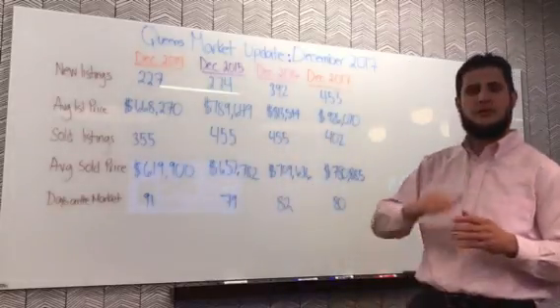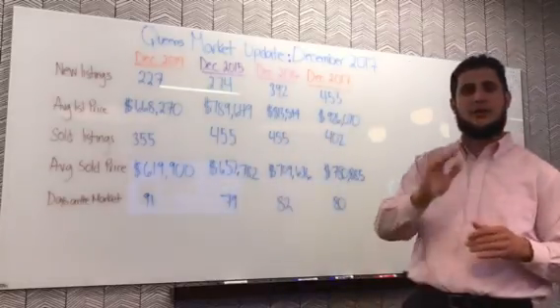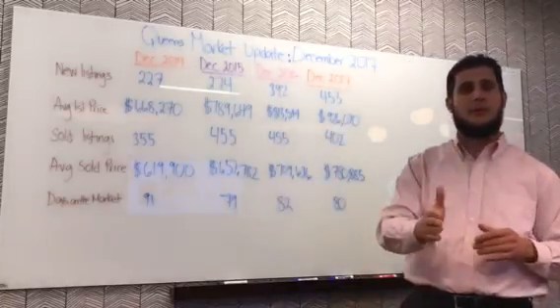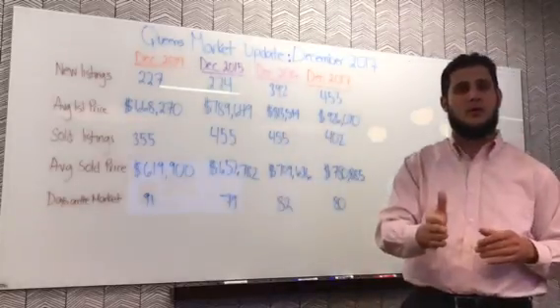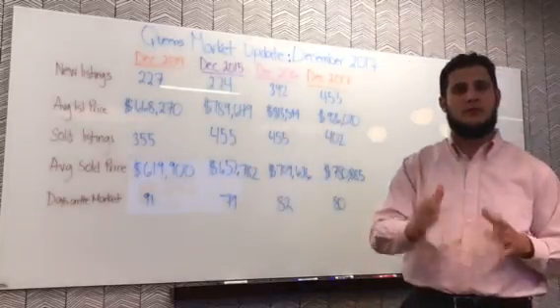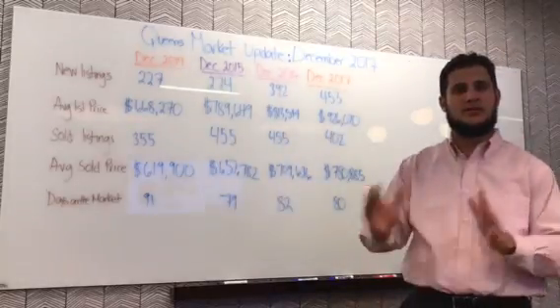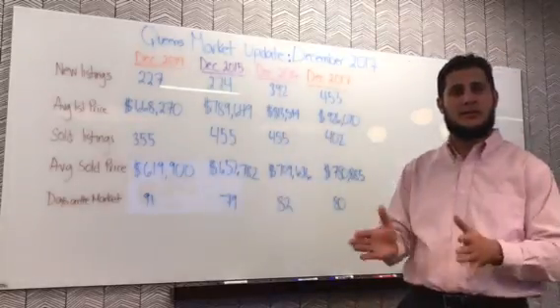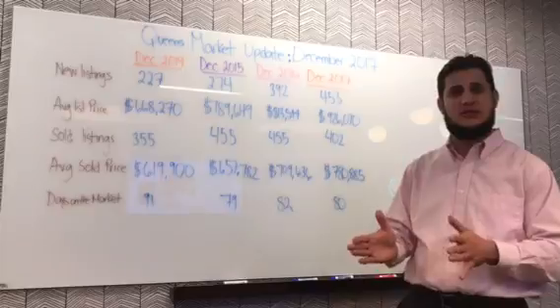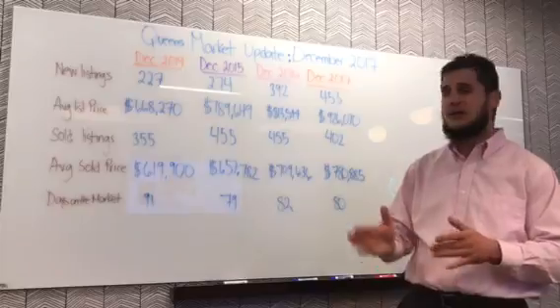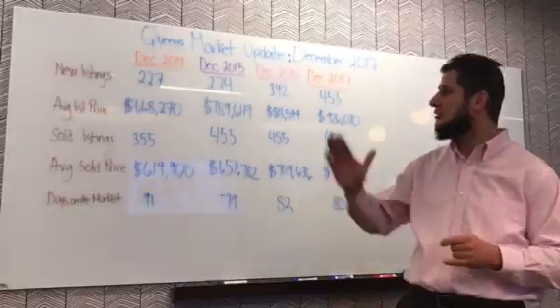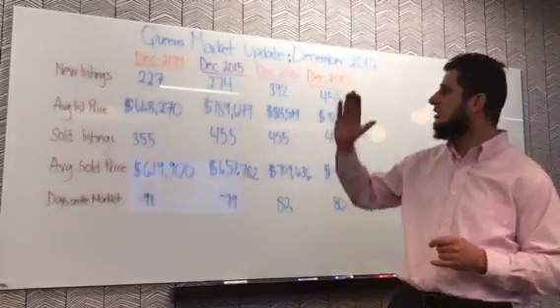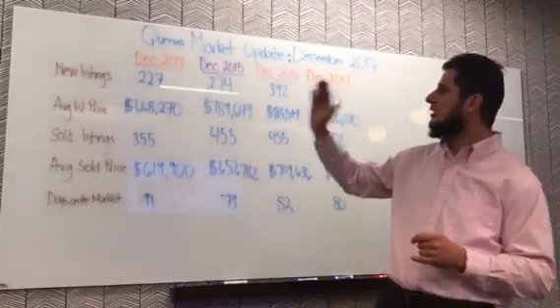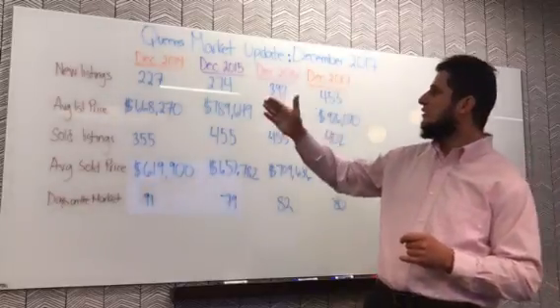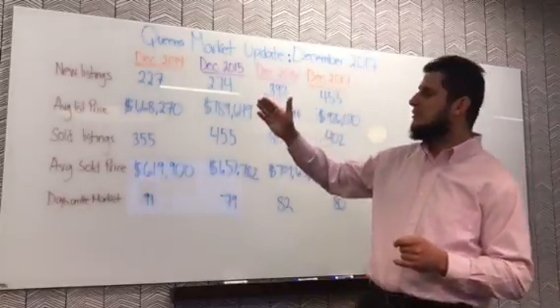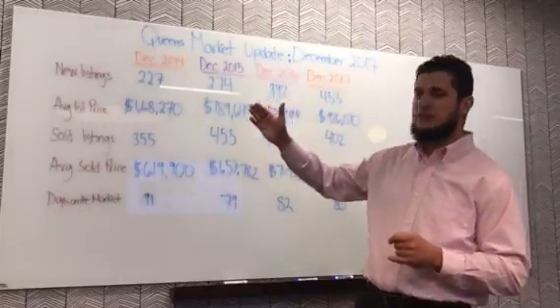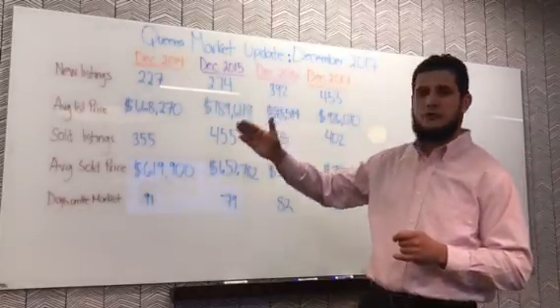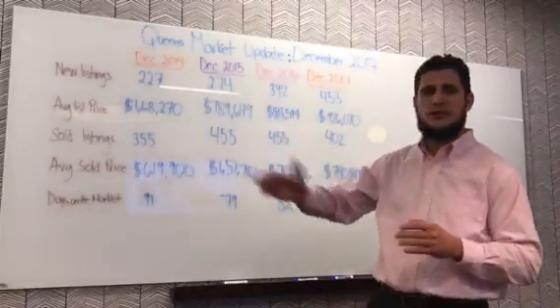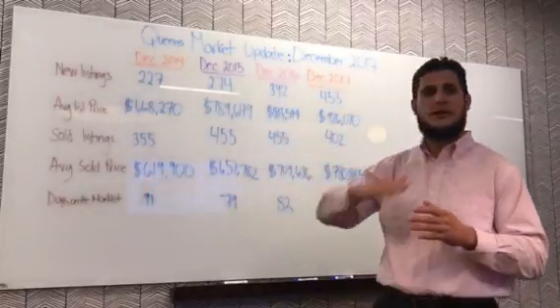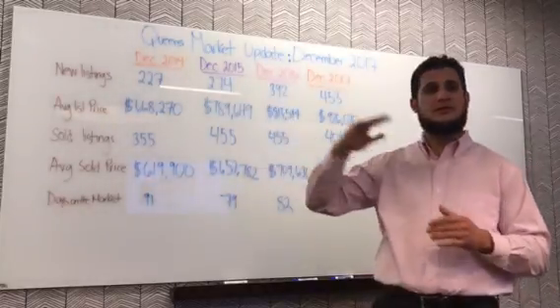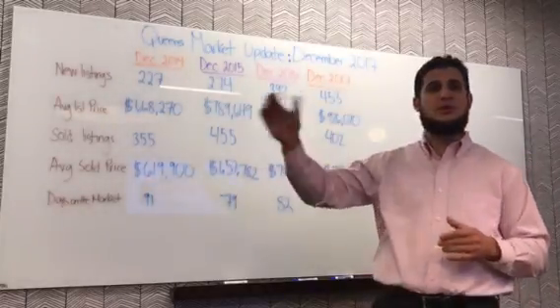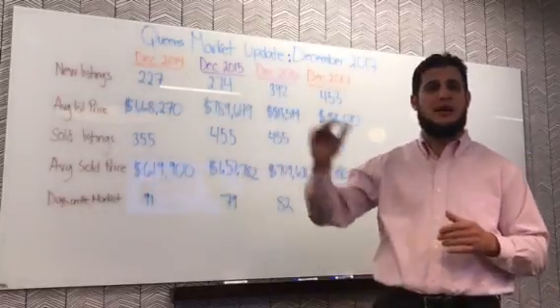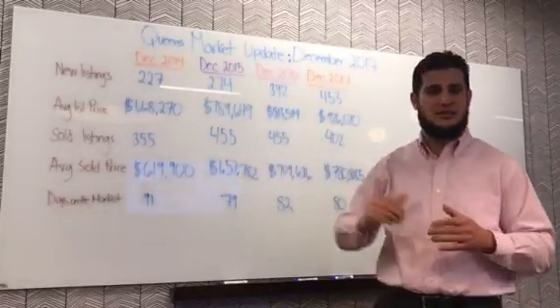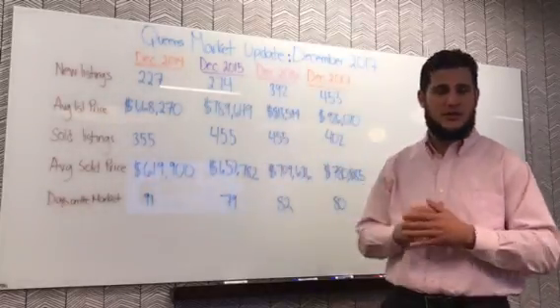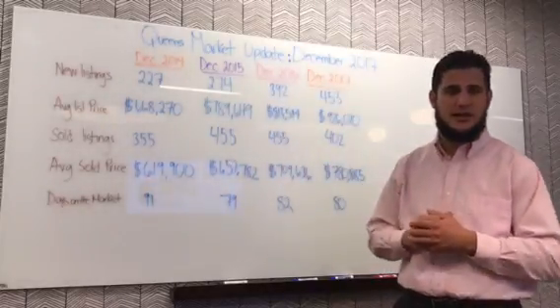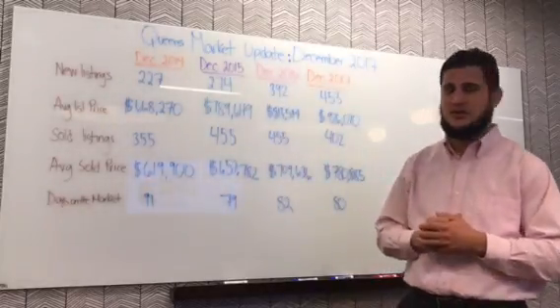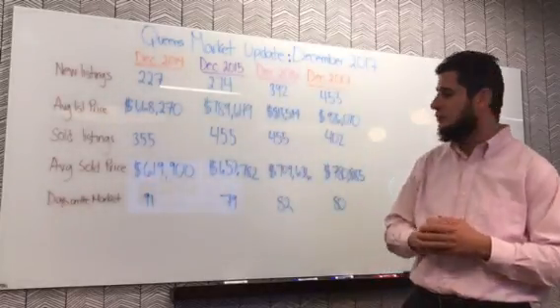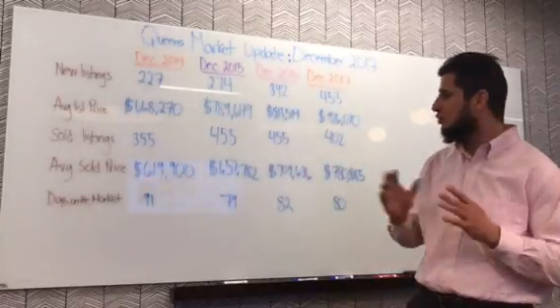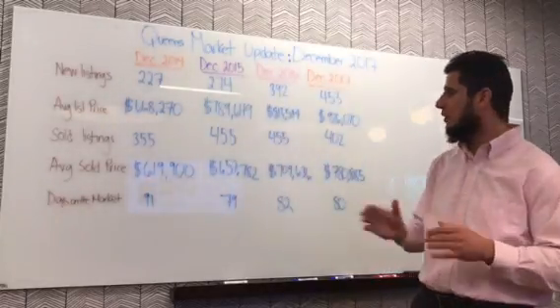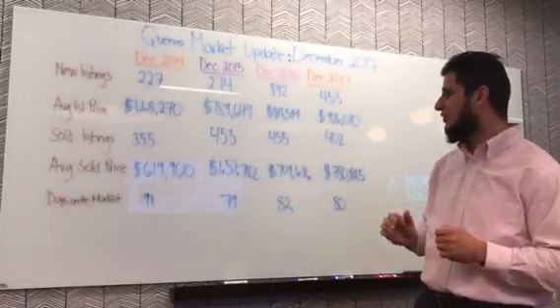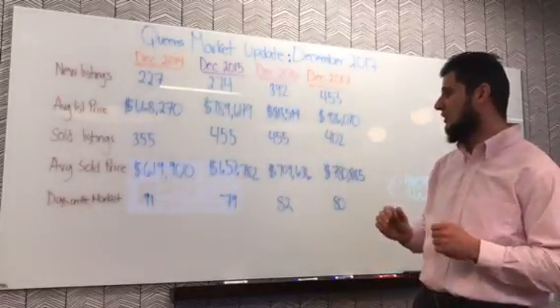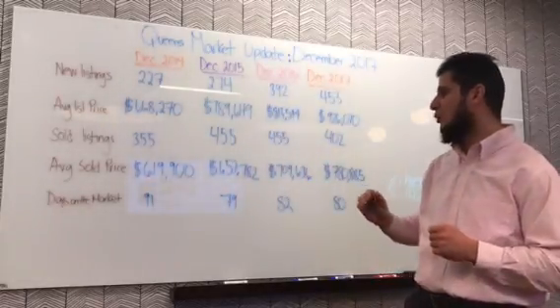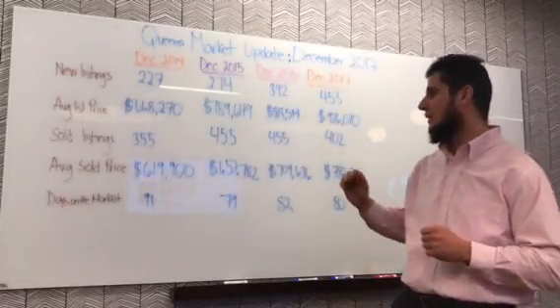So if you had bought a home for $100,000 in 2014, right now it's worth $130,000 — that's 30% in equity based on the market.